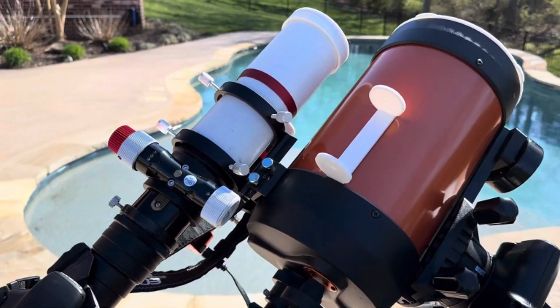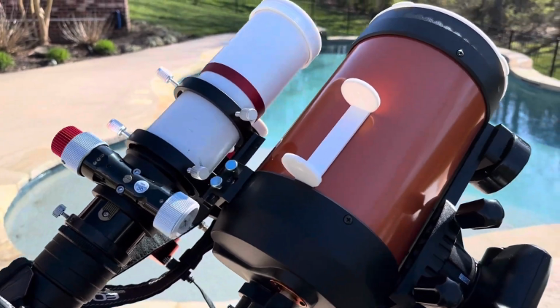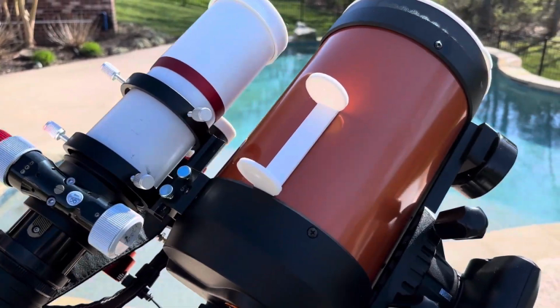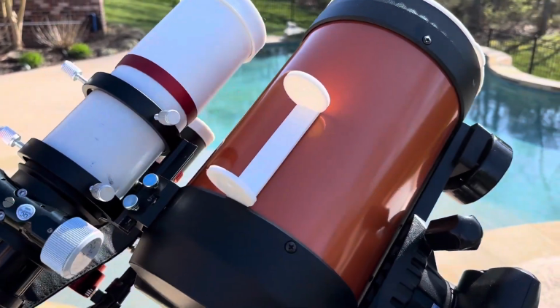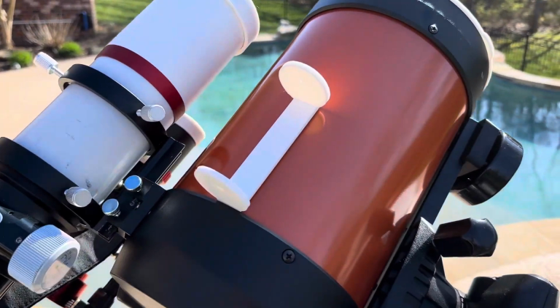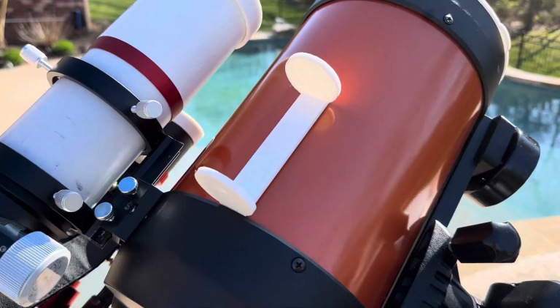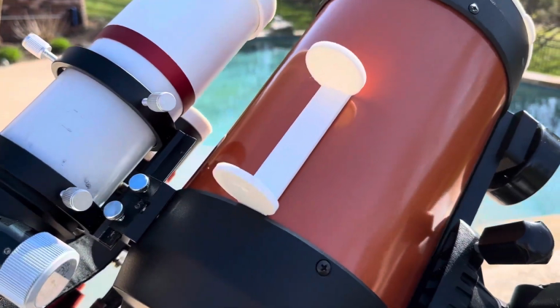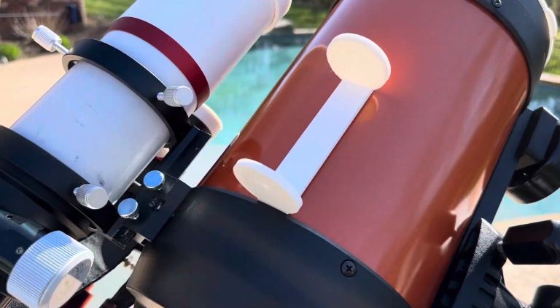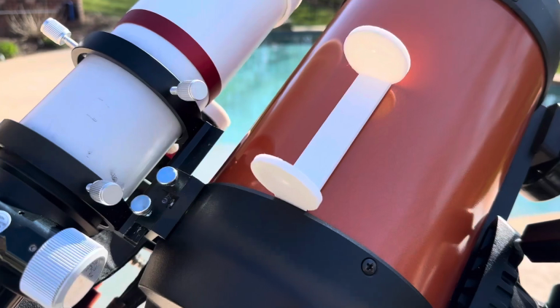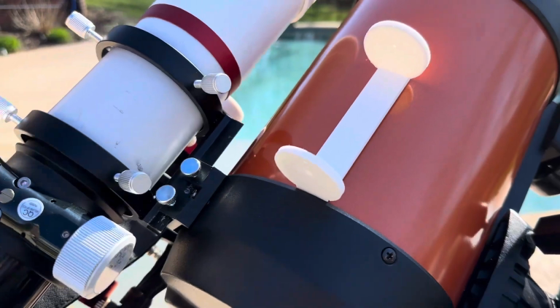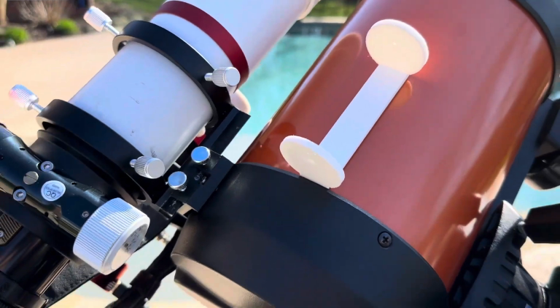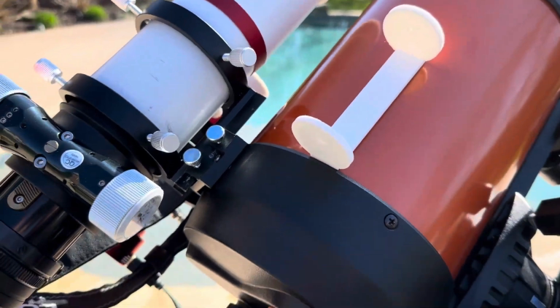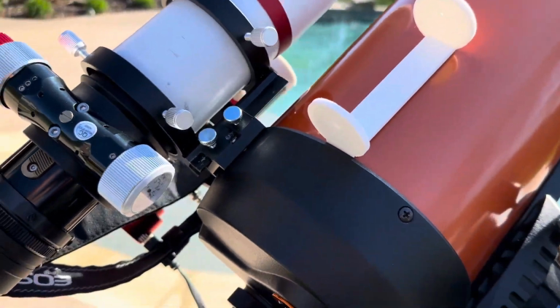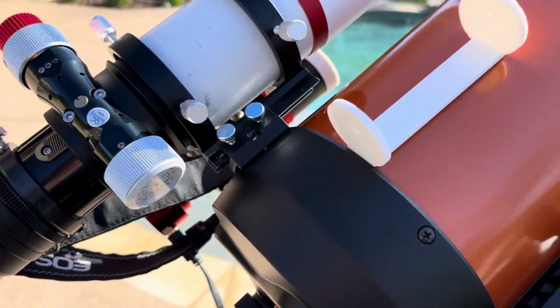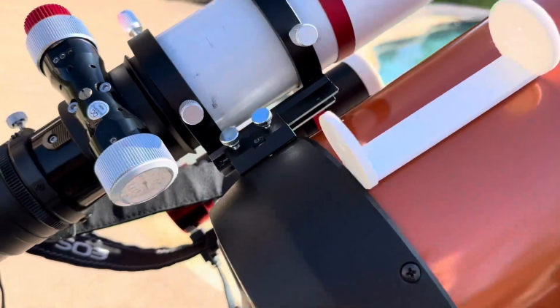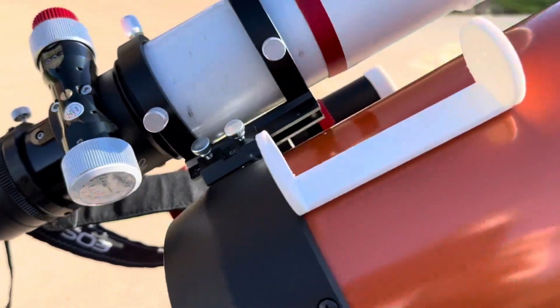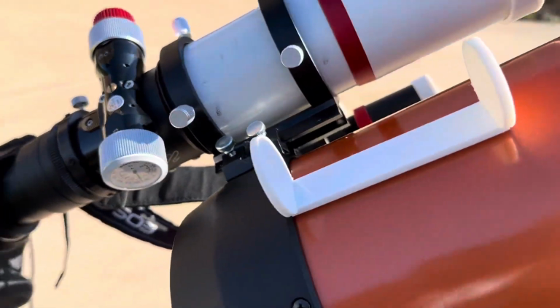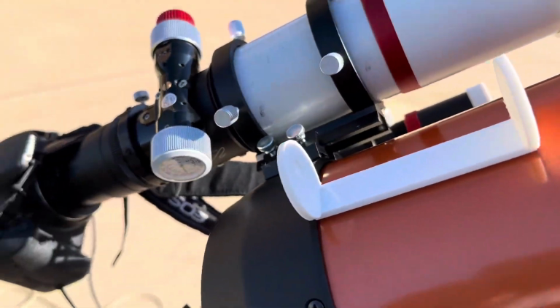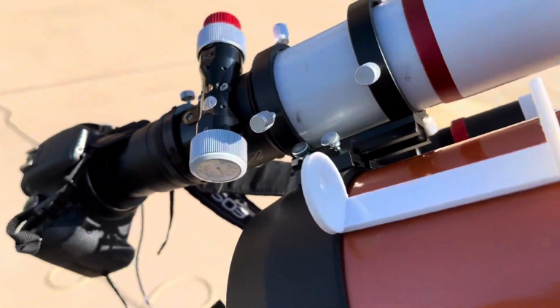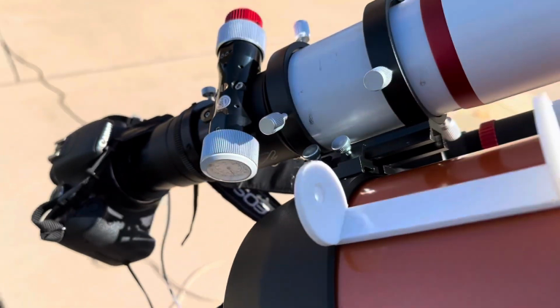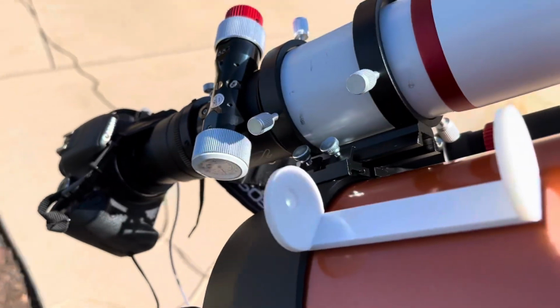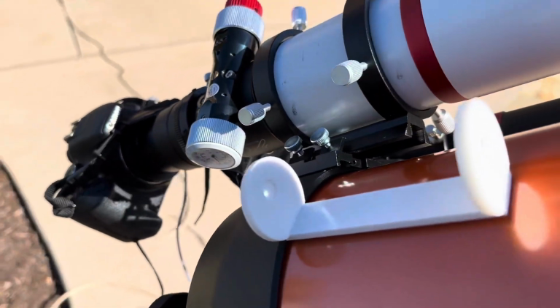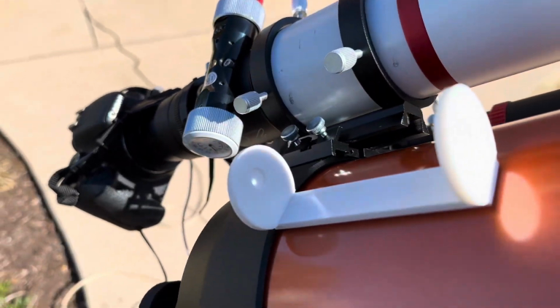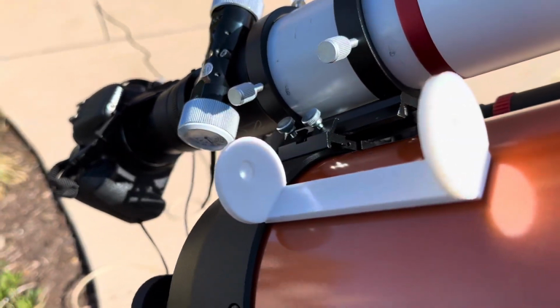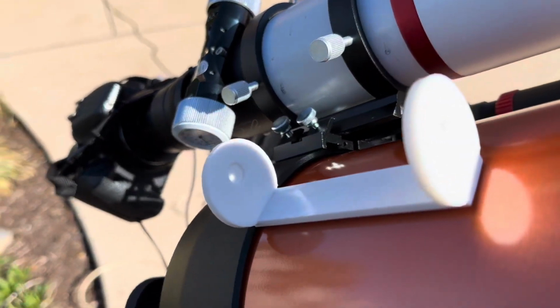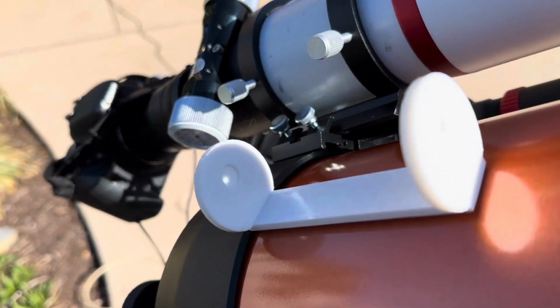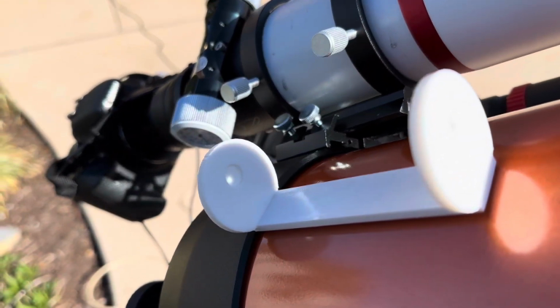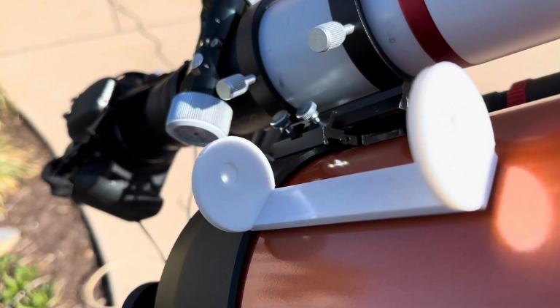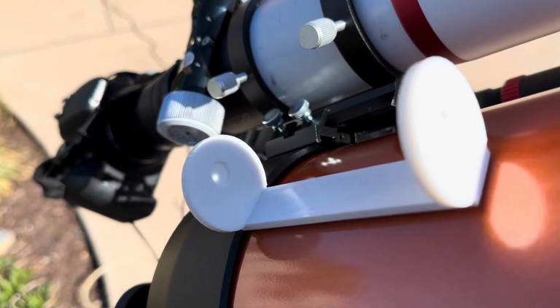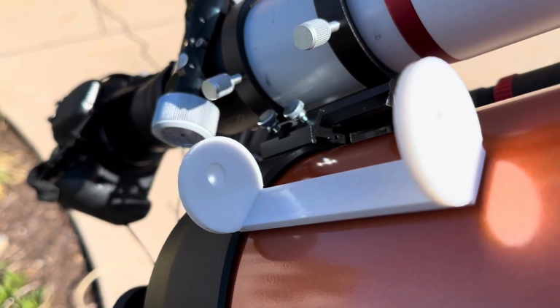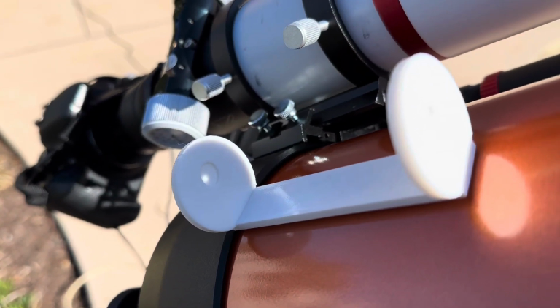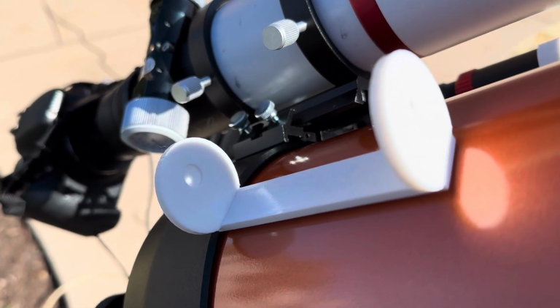This is my little solar finder so I can find the sun. It just shows right there — it's centered.